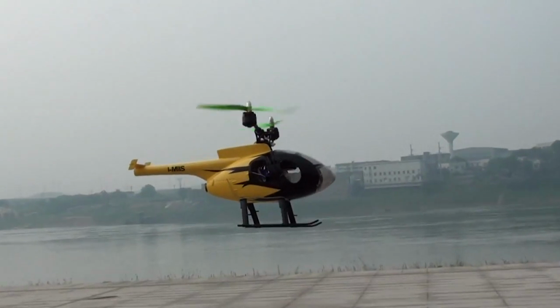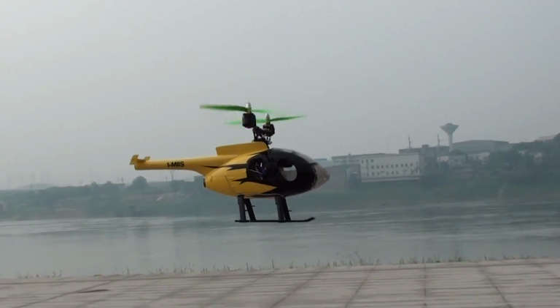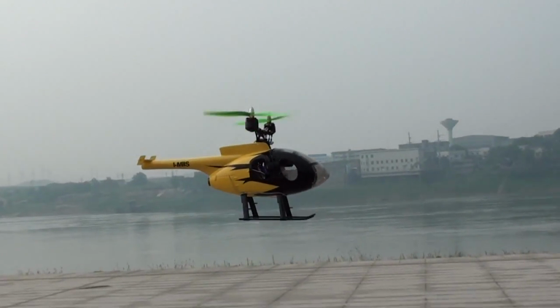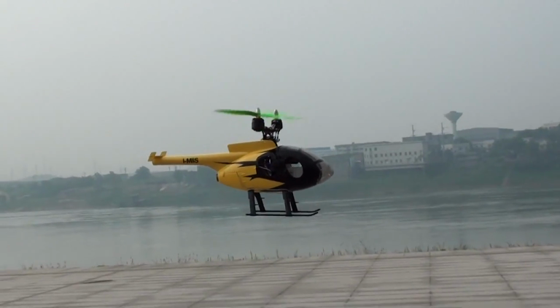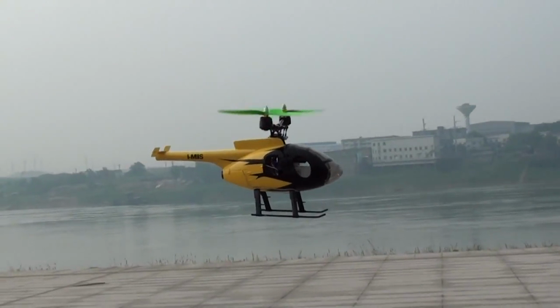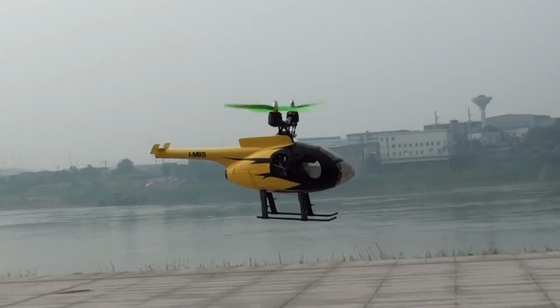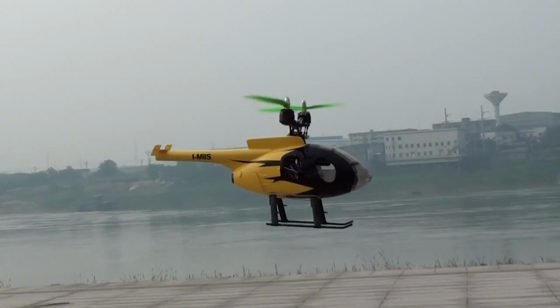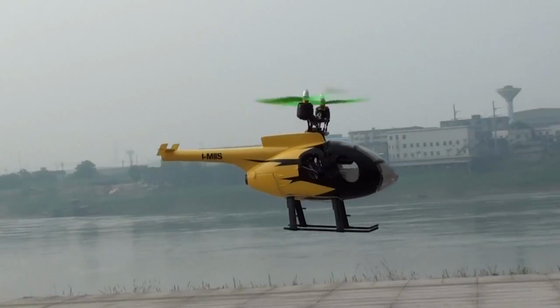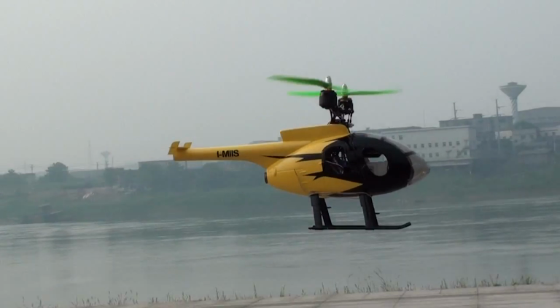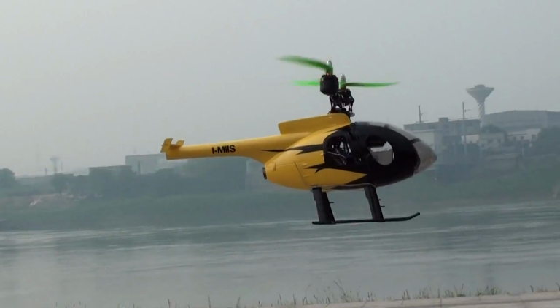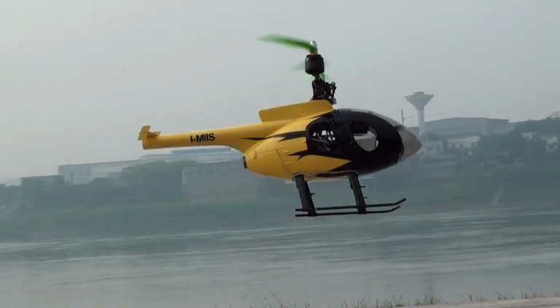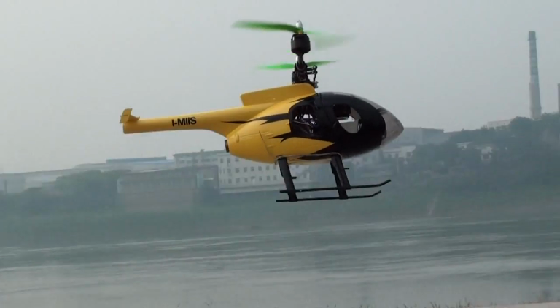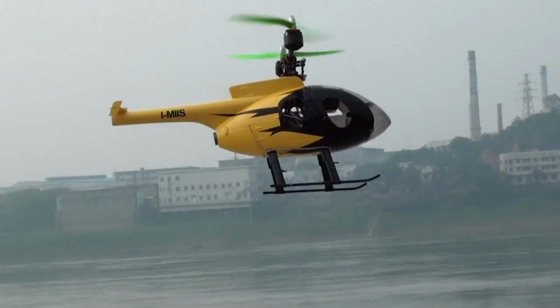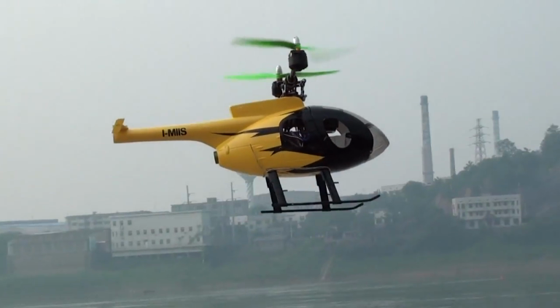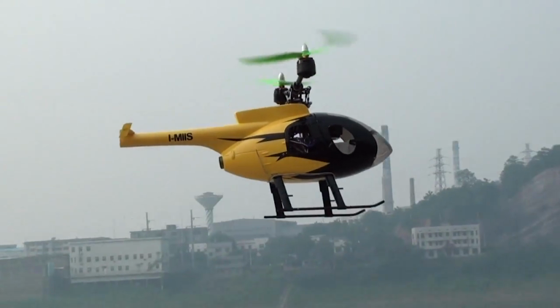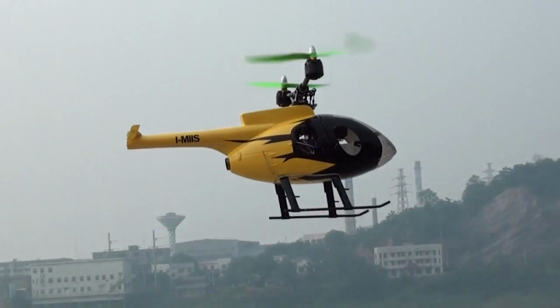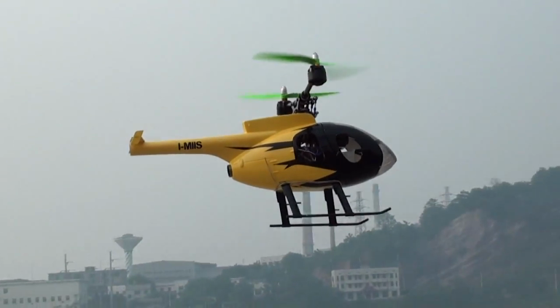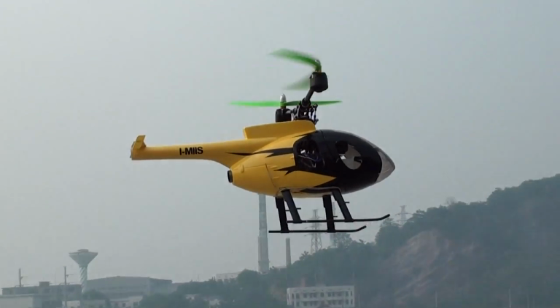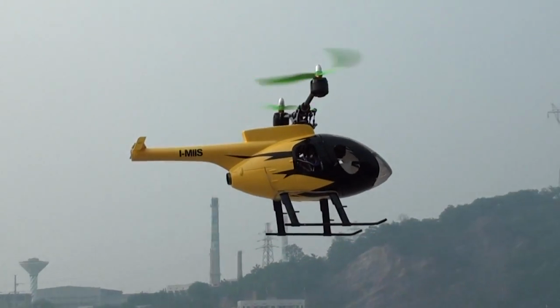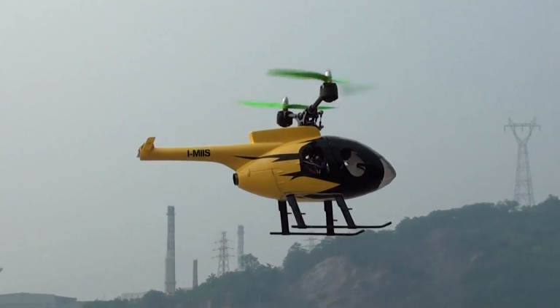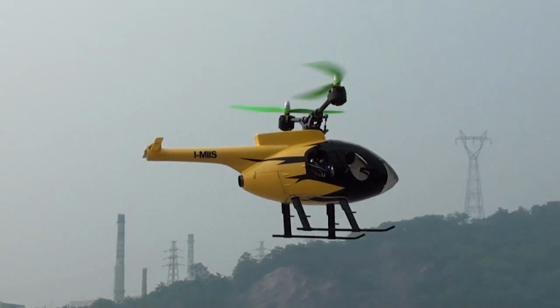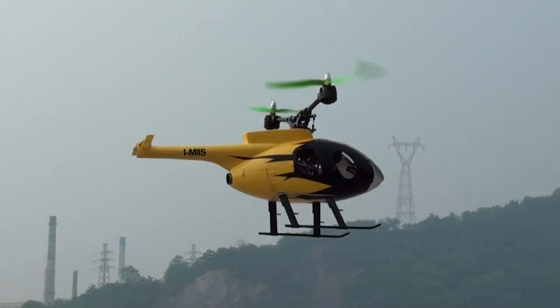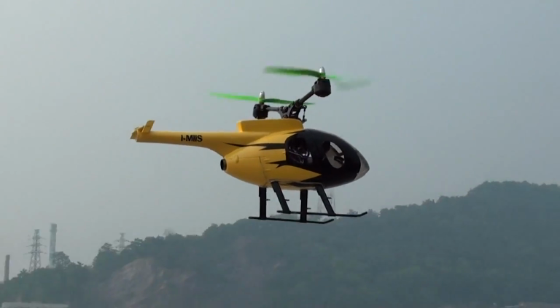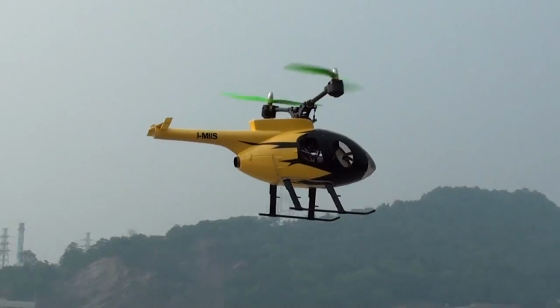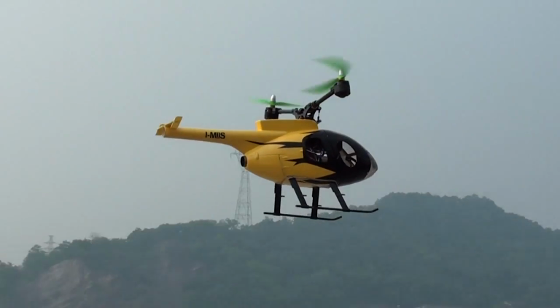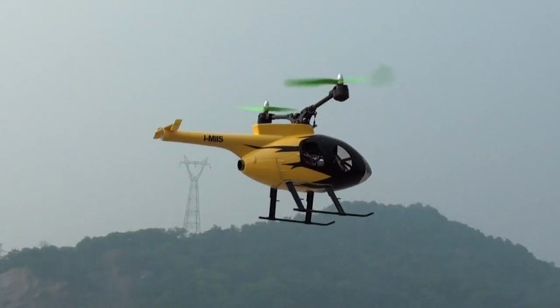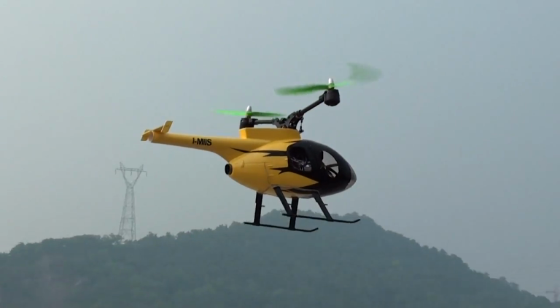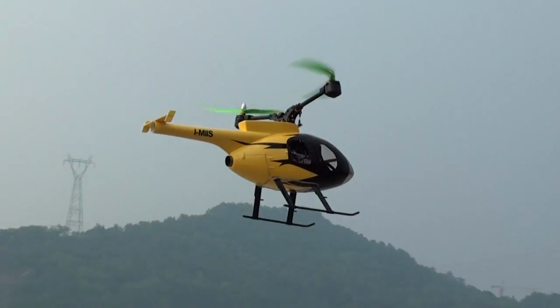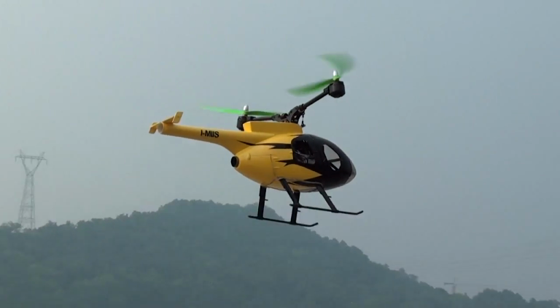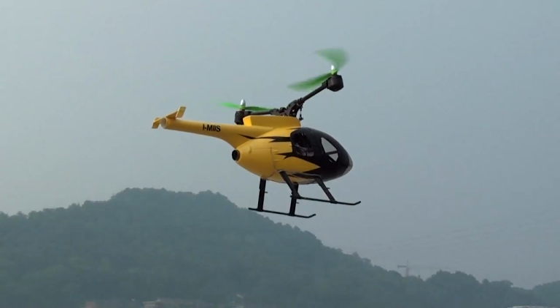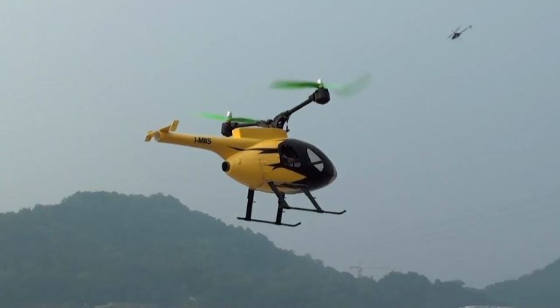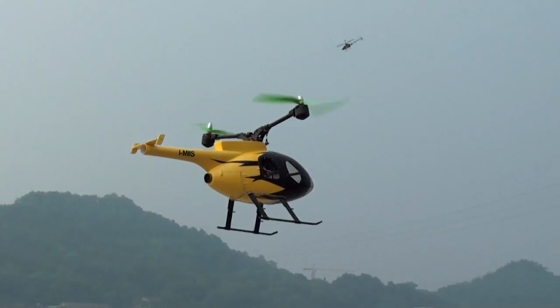It's very stable. Even in the wind, you can see it's really stable.